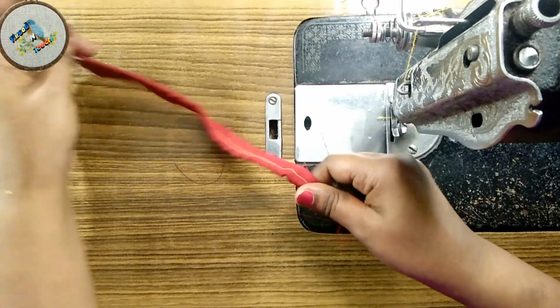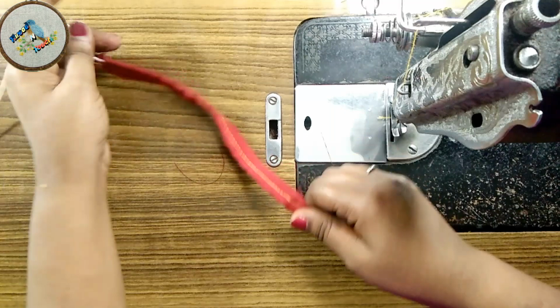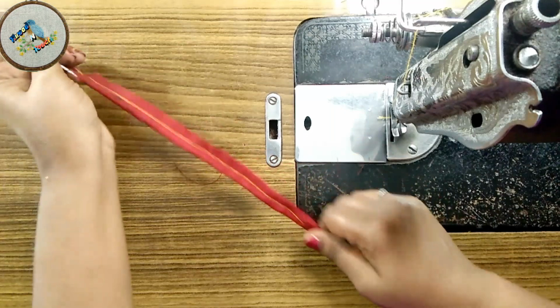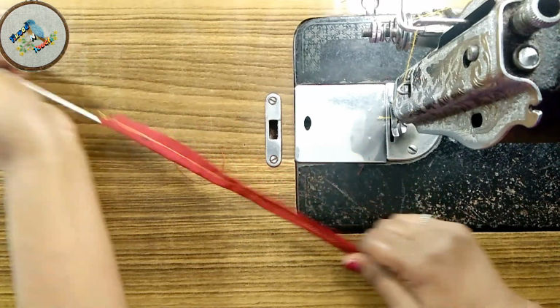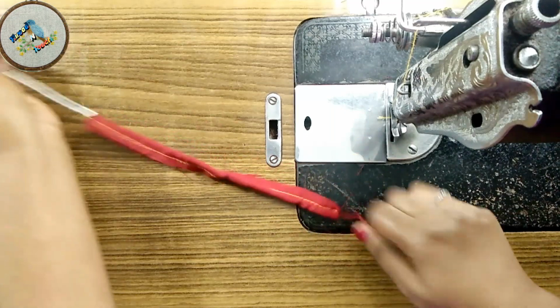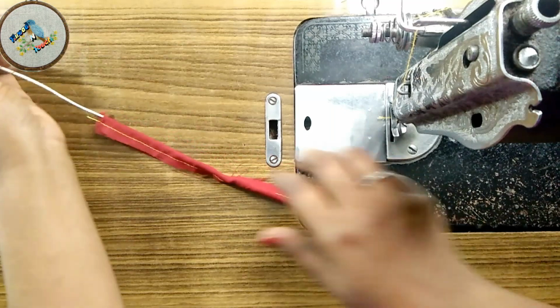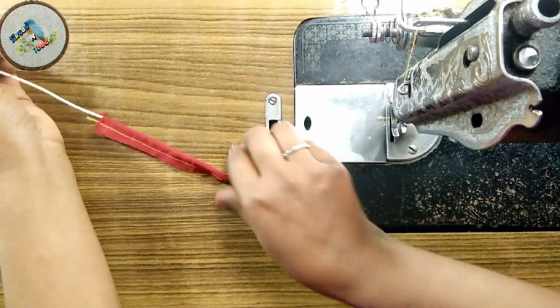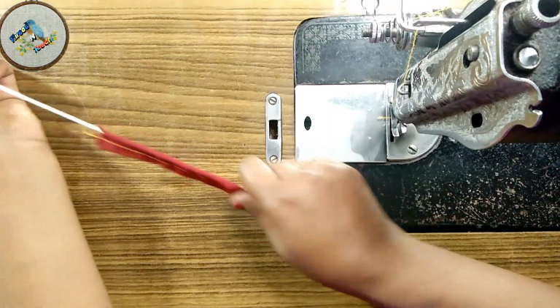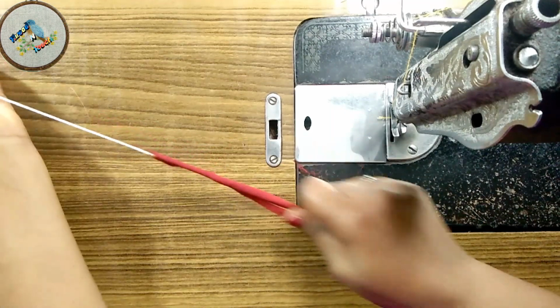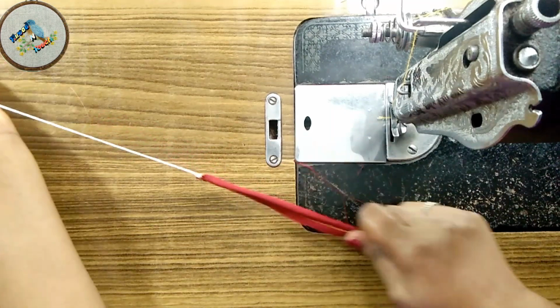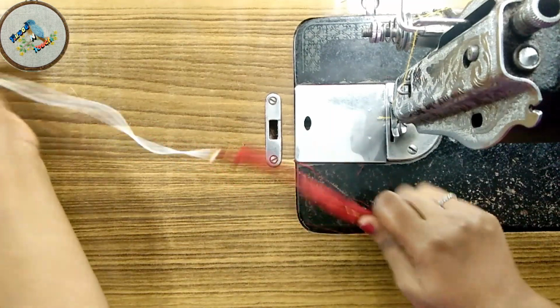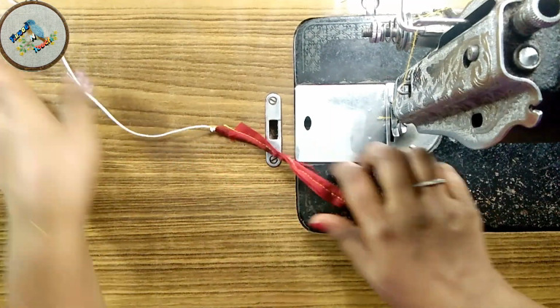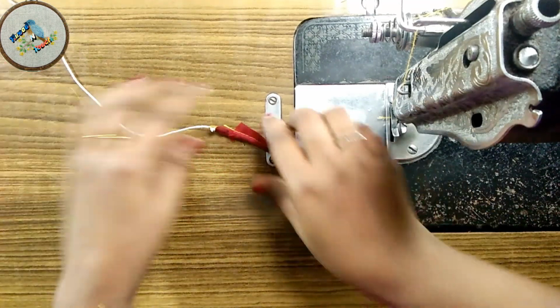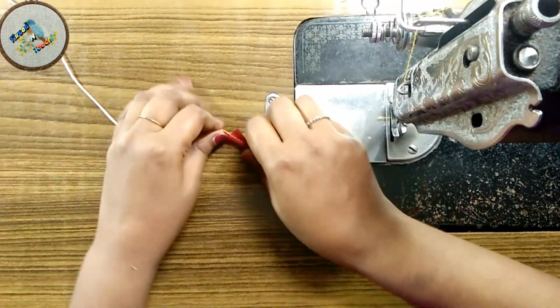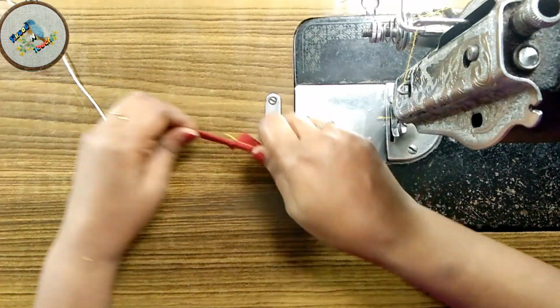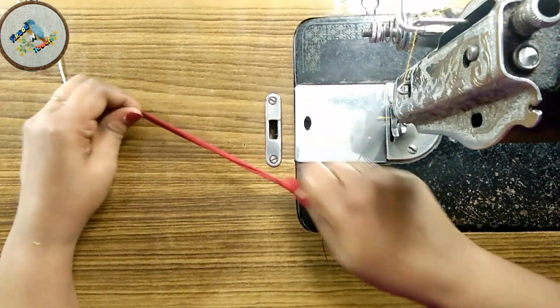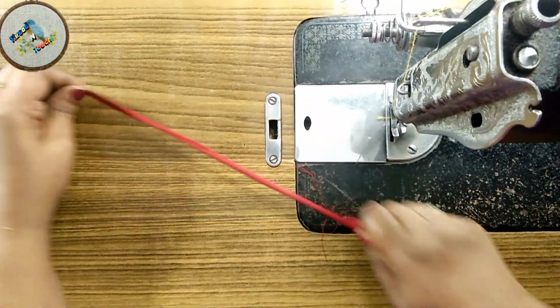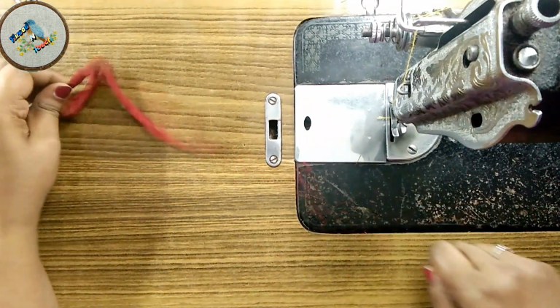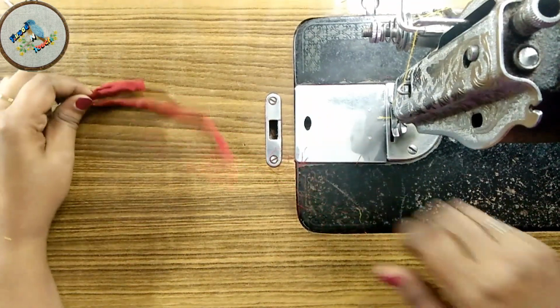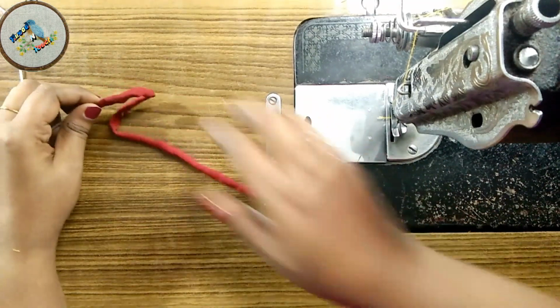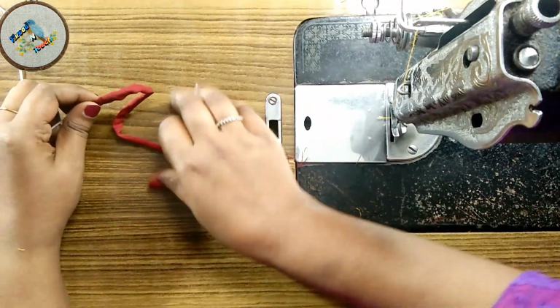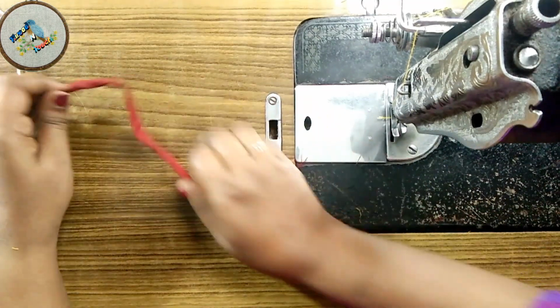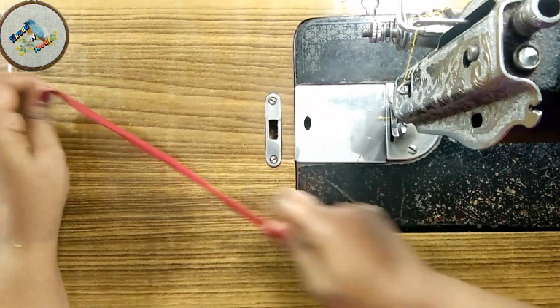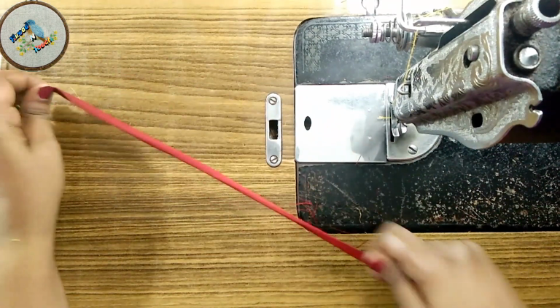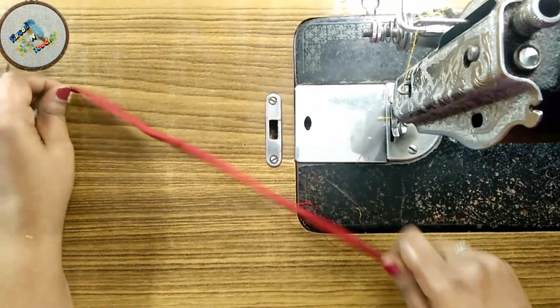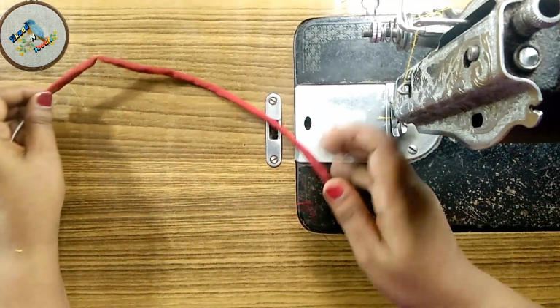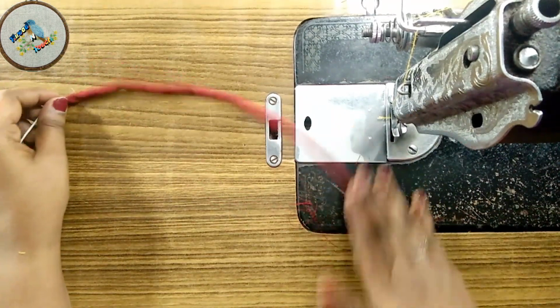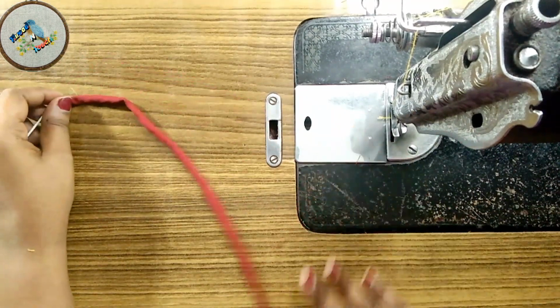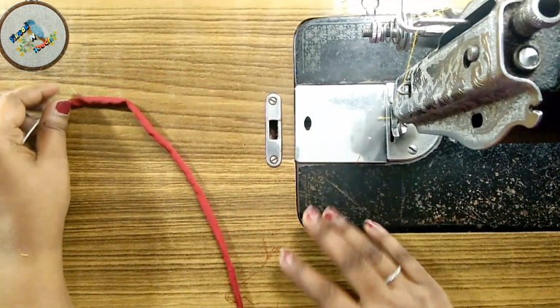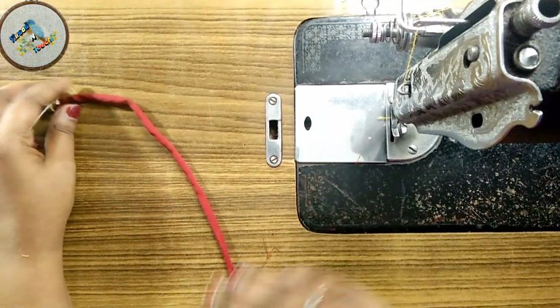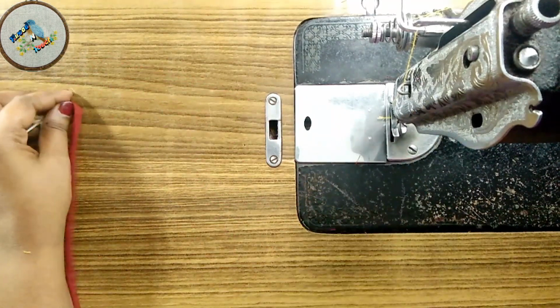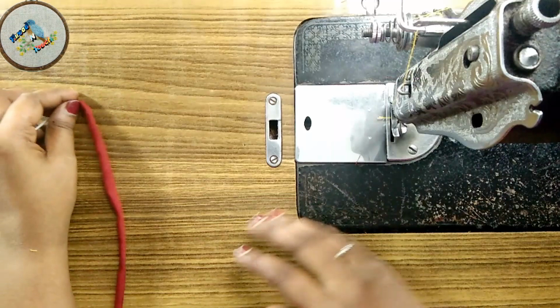Hi, dear, welcome to Kavul channel. We are going to make a simple cloth like this.